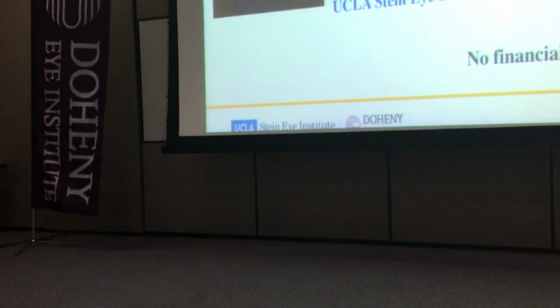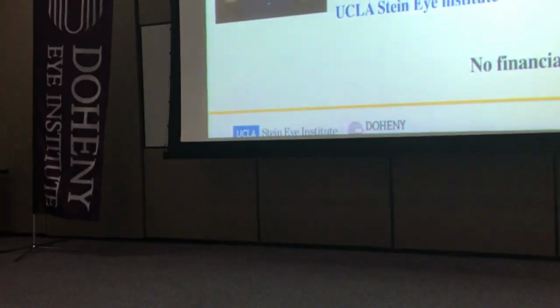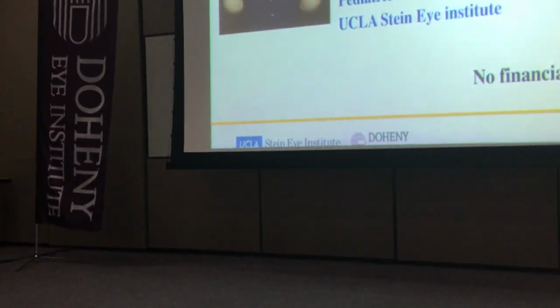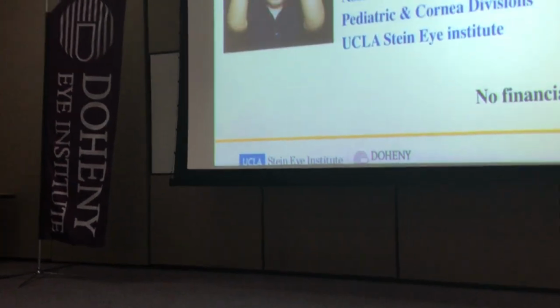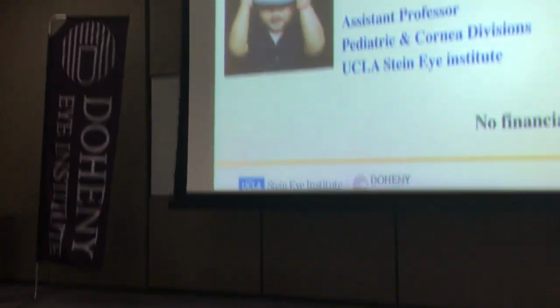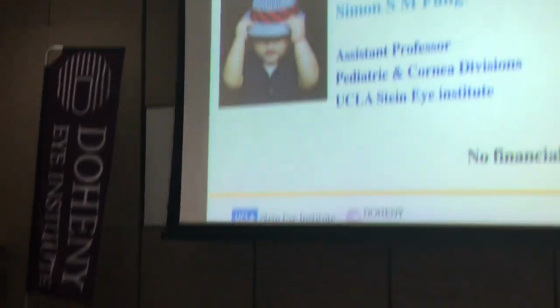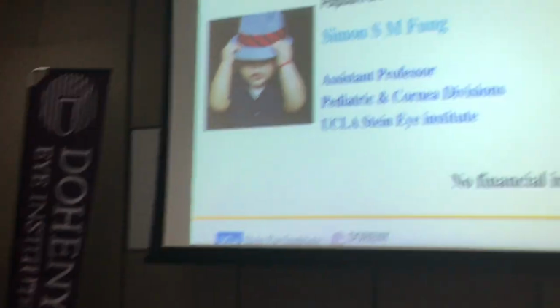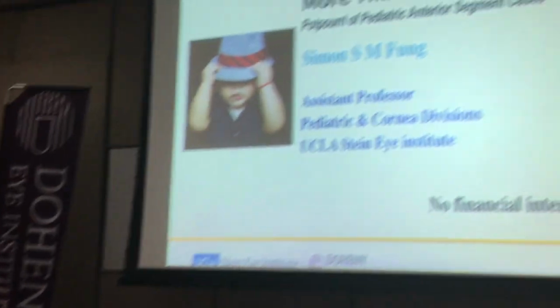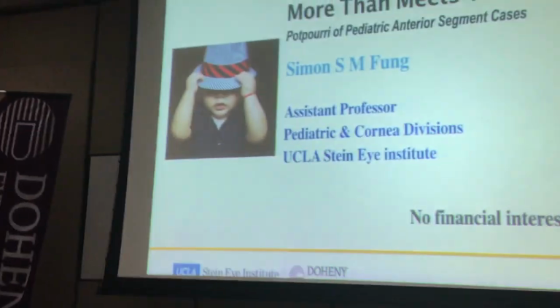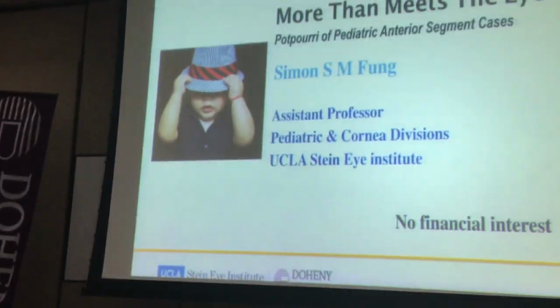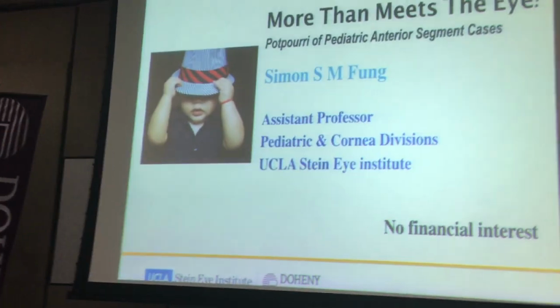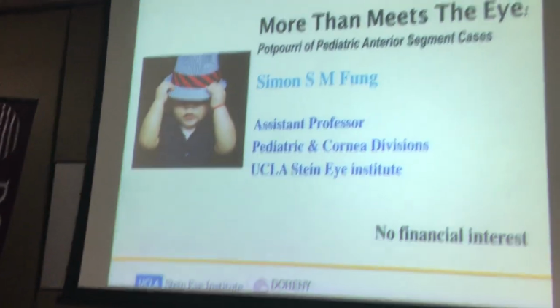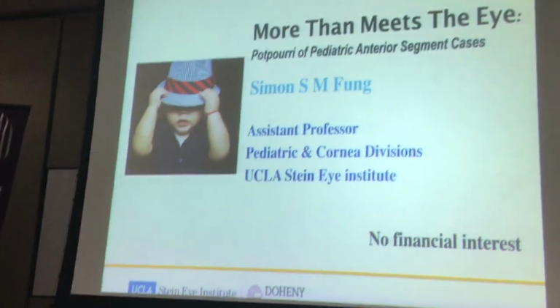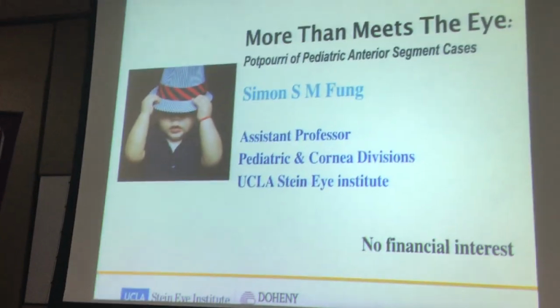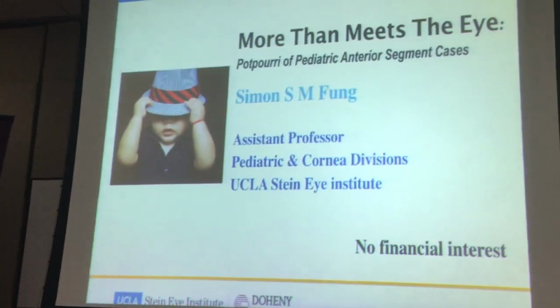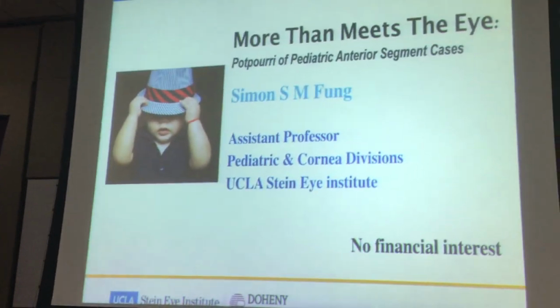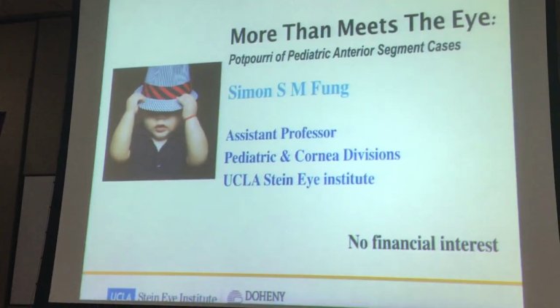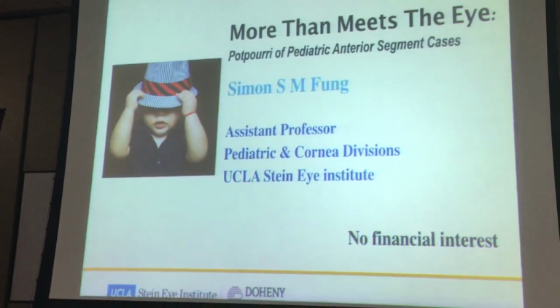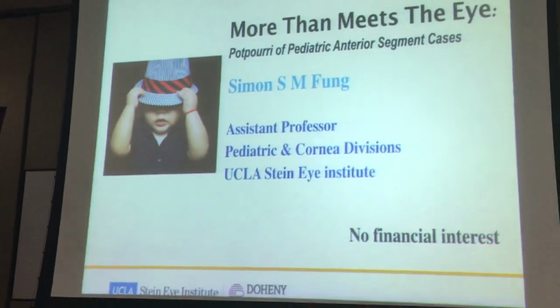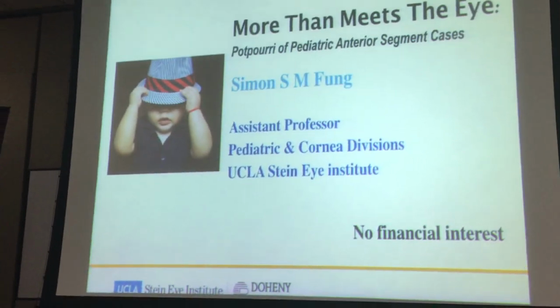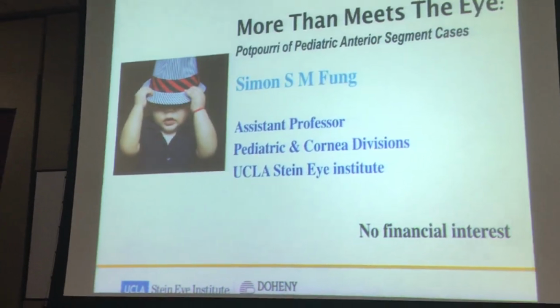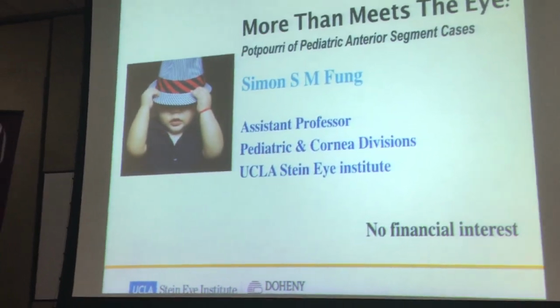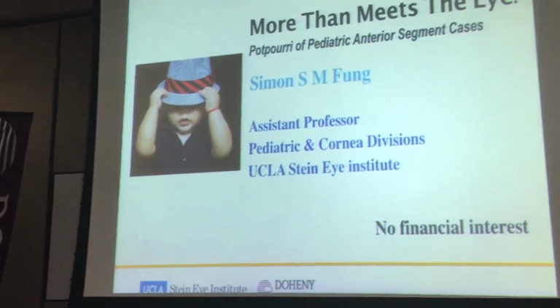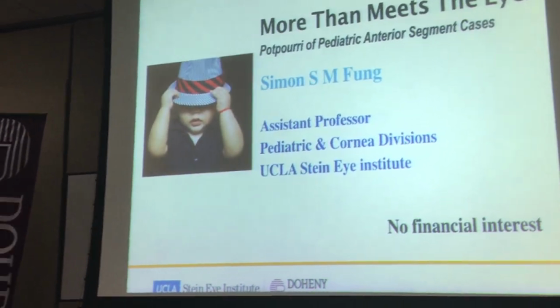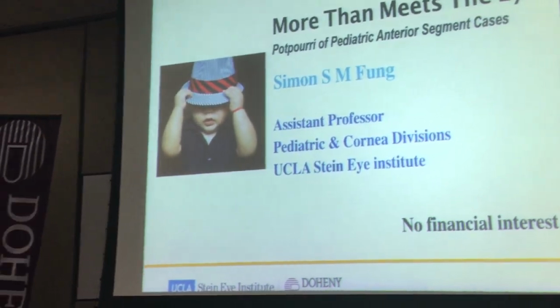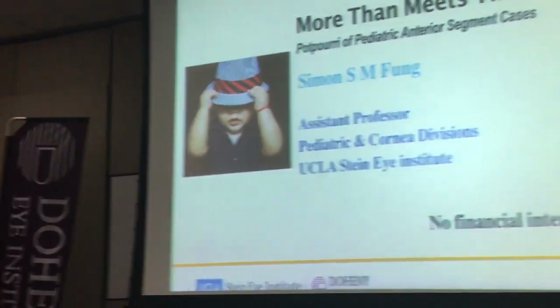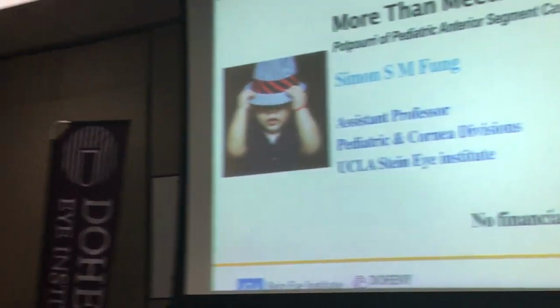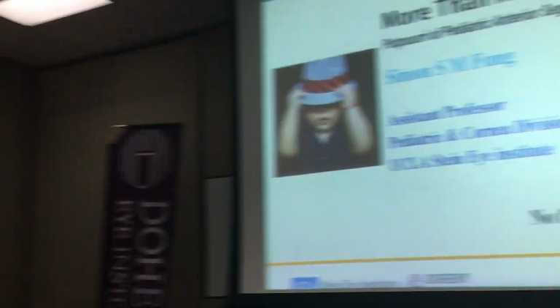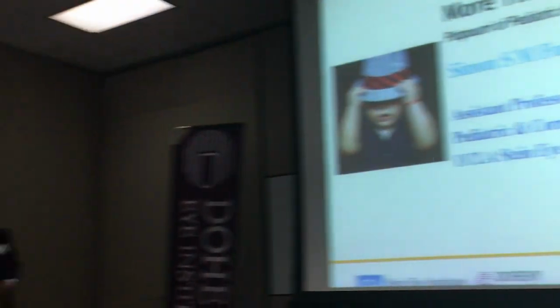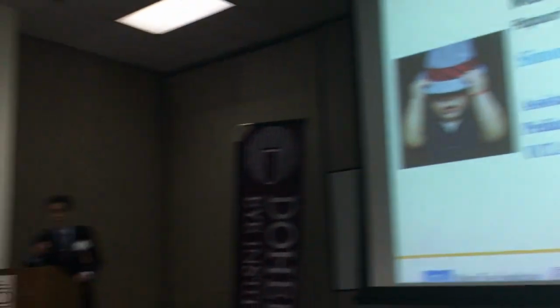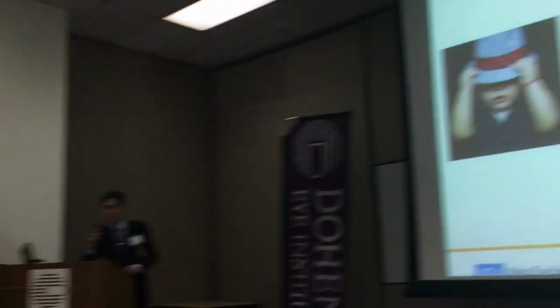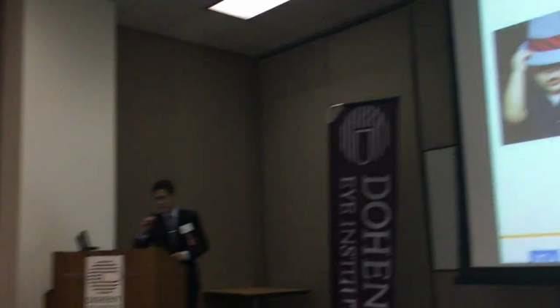This is Dr. Phong. Thanks very much, Matt. Morning, everyone.